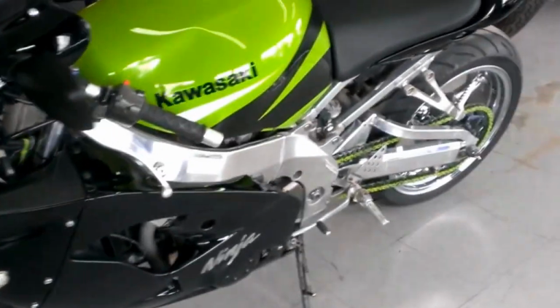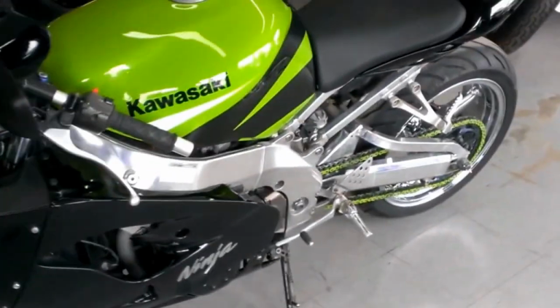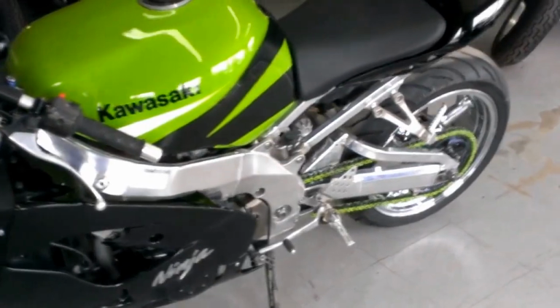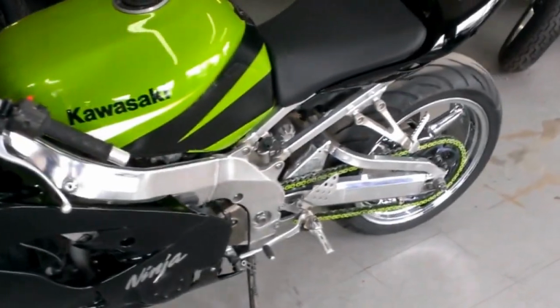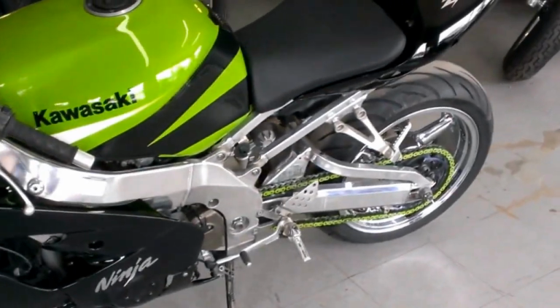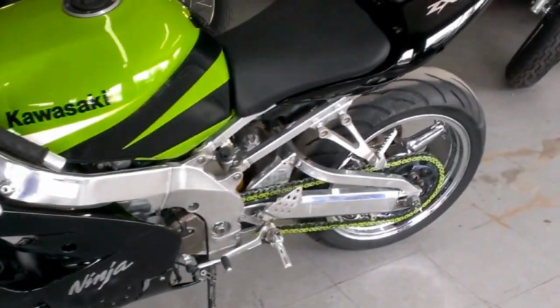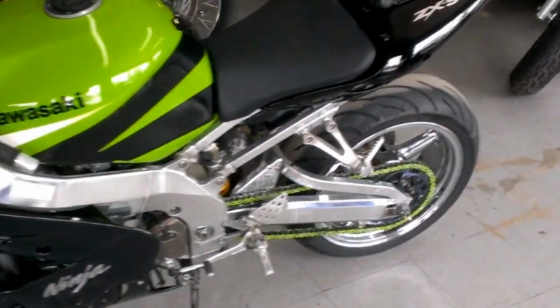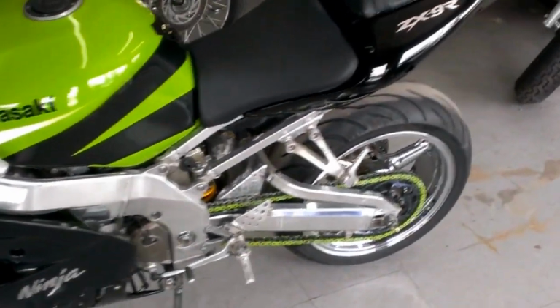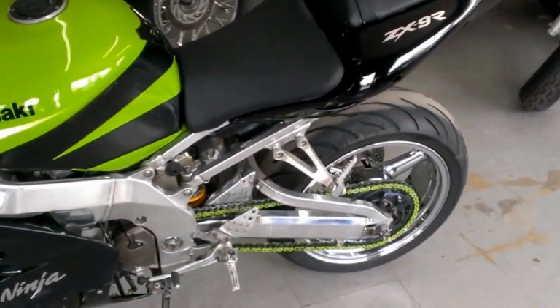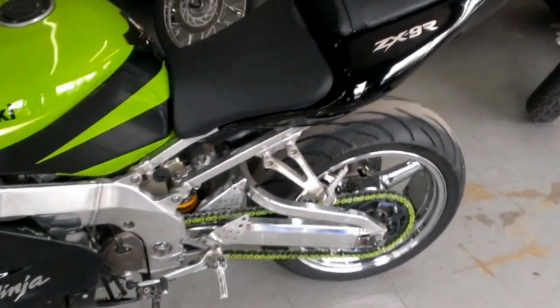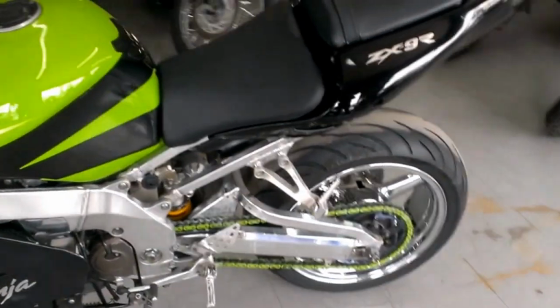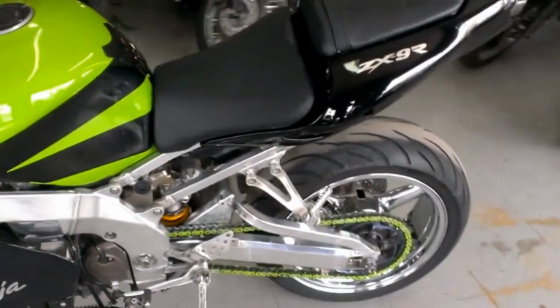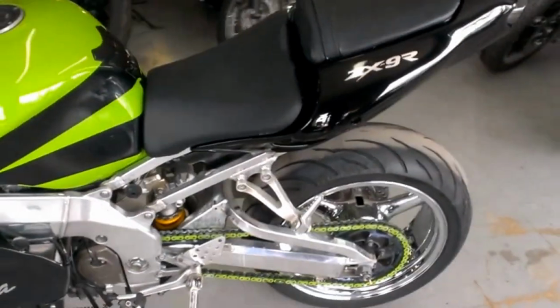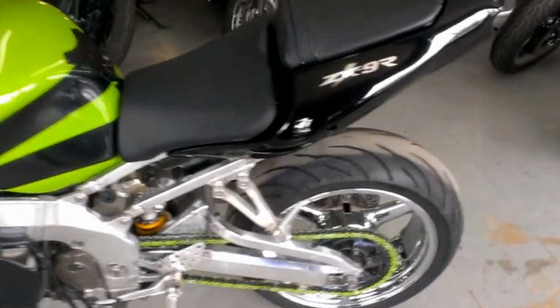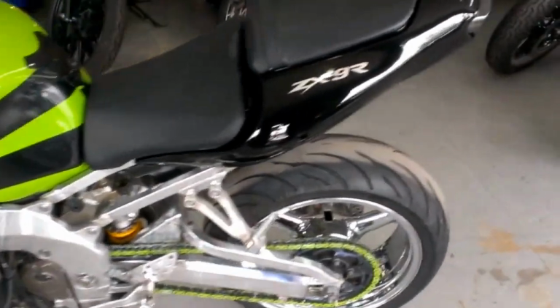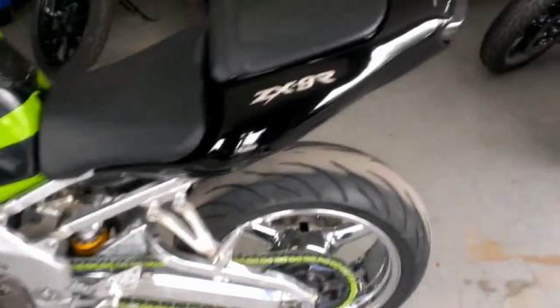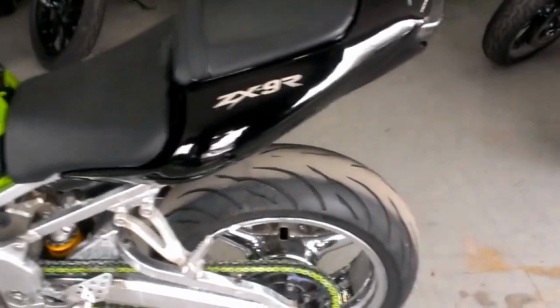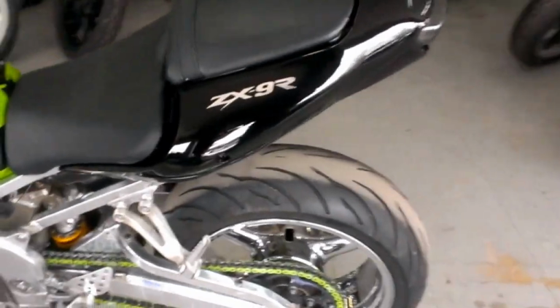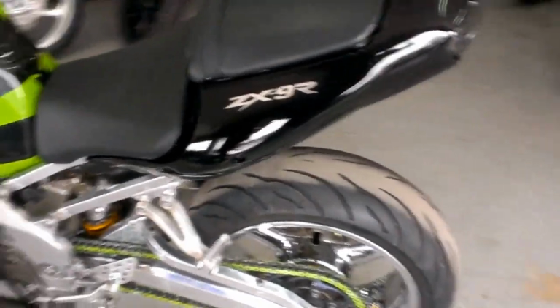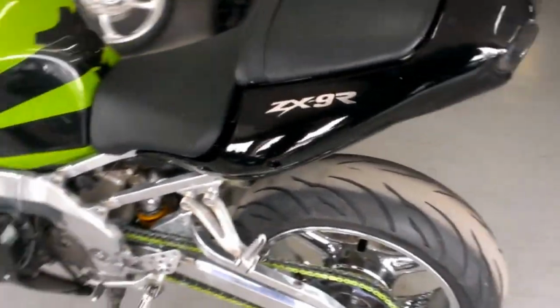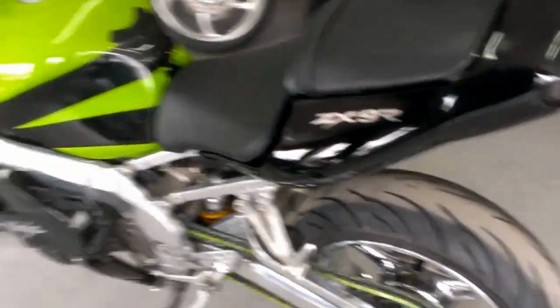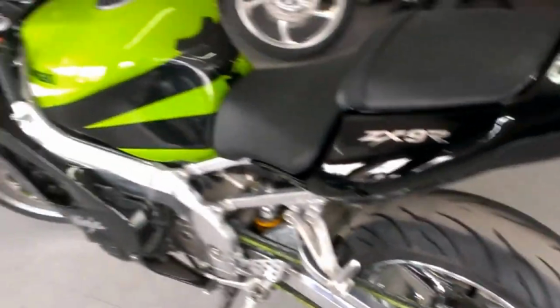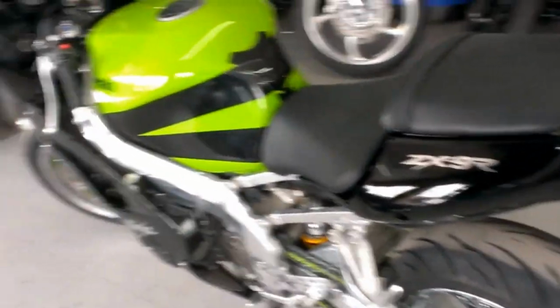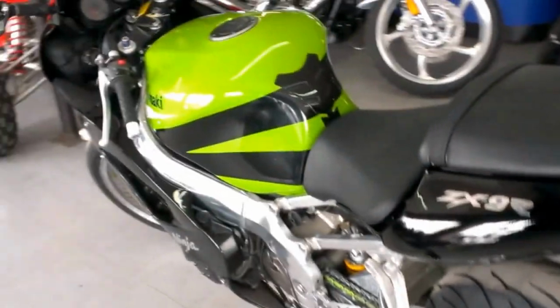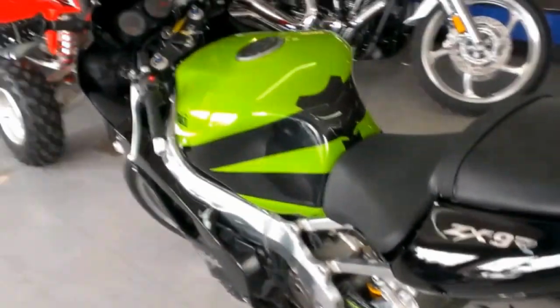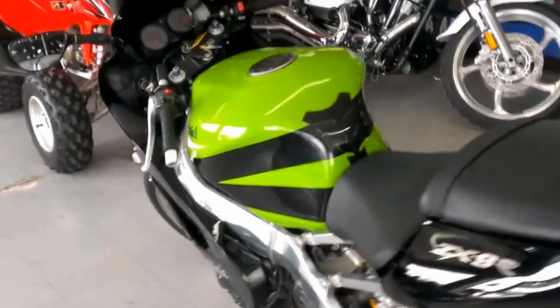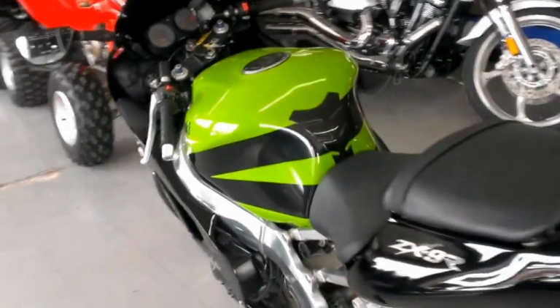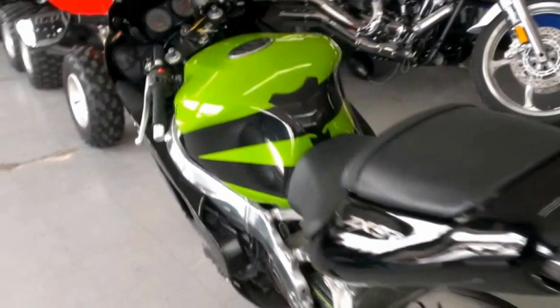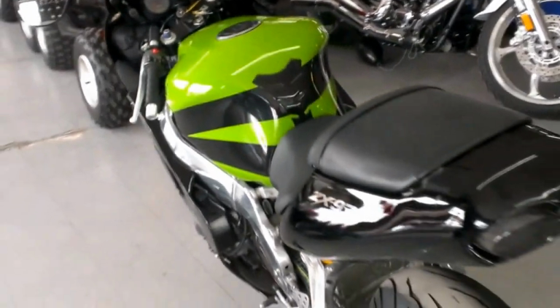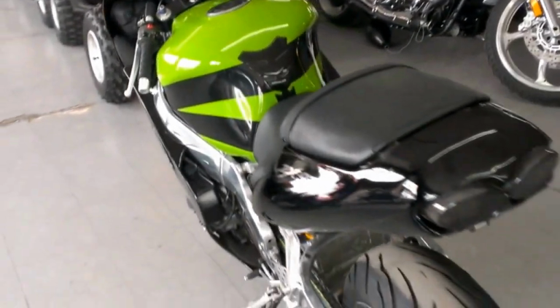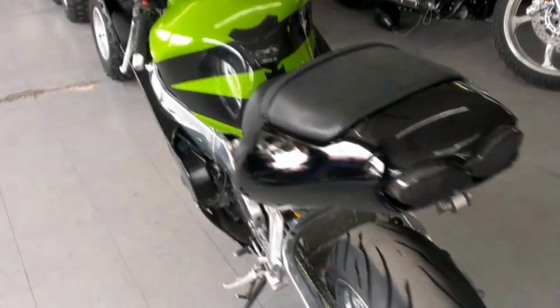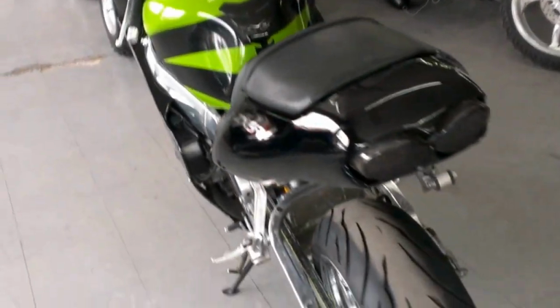This is one sharp Ninja ZX-9R. Own this low mileage tricked out Ninja for only $39.99.